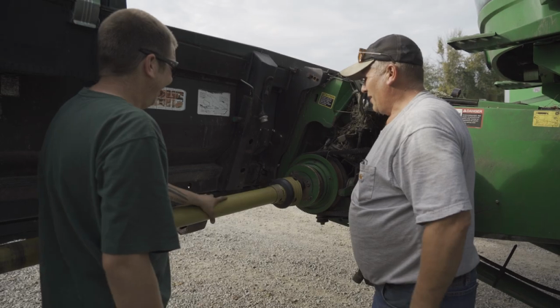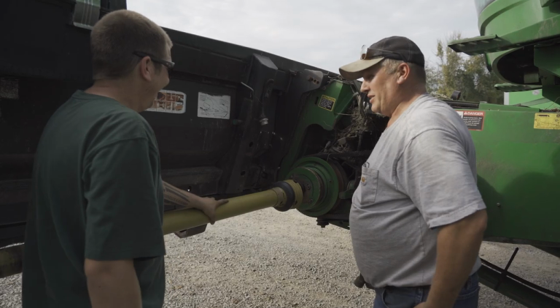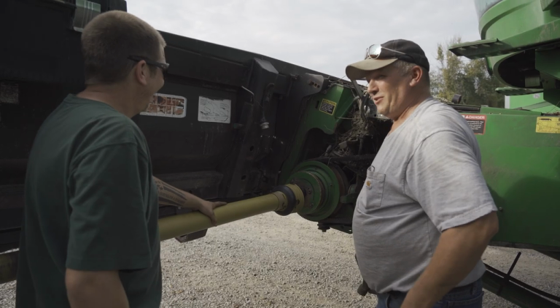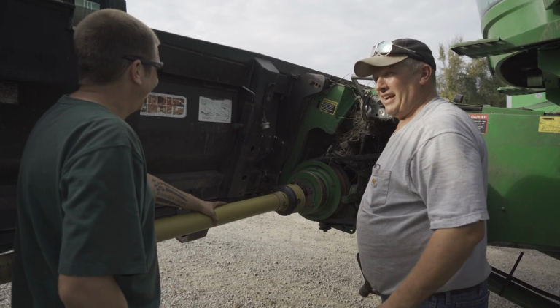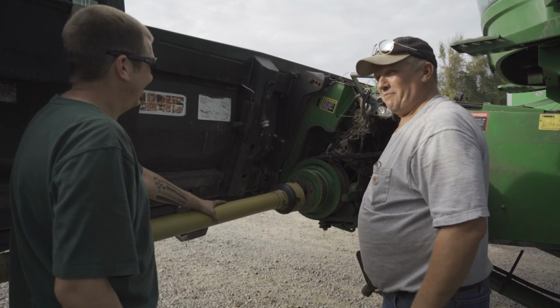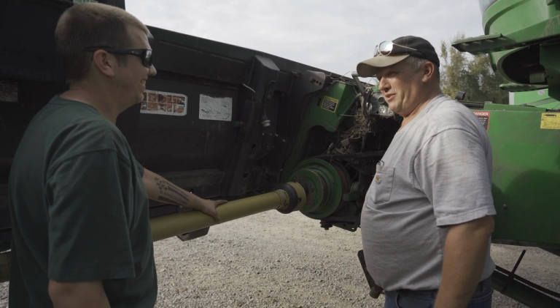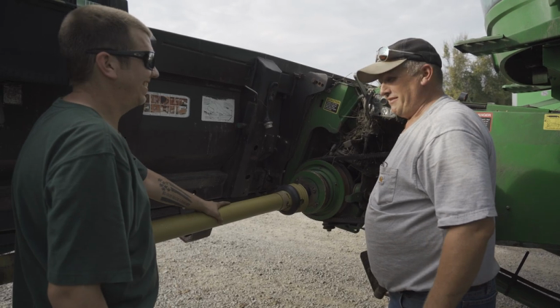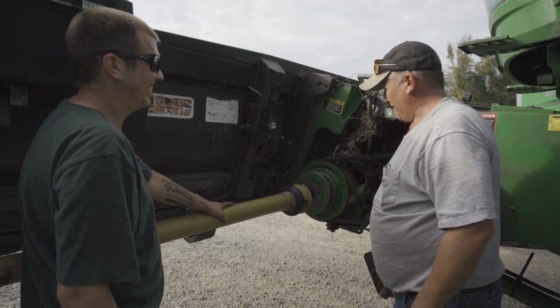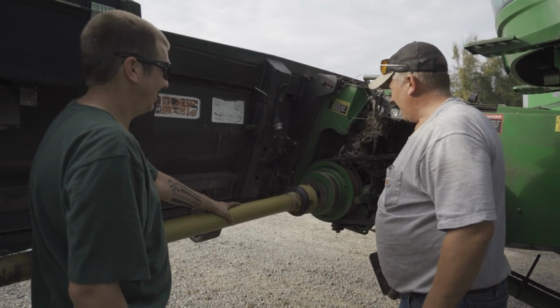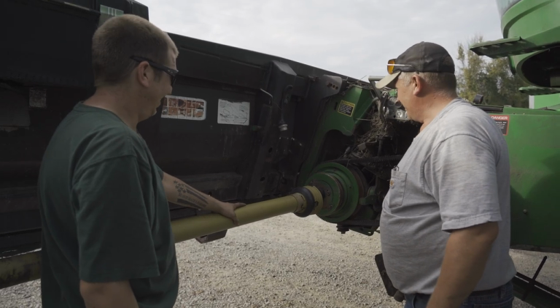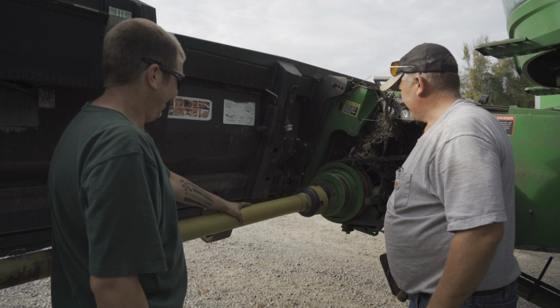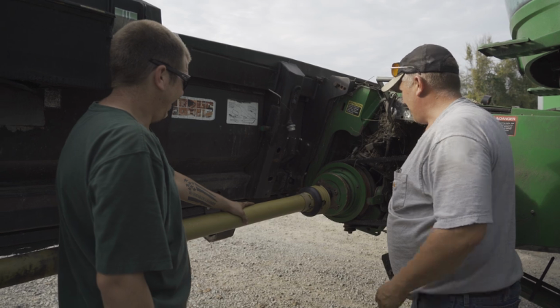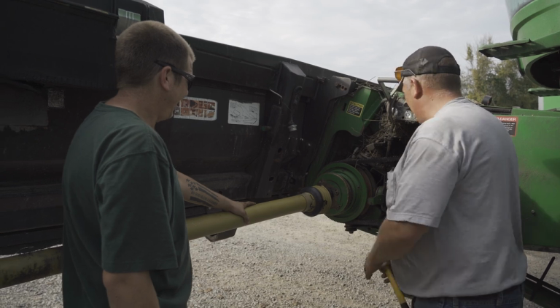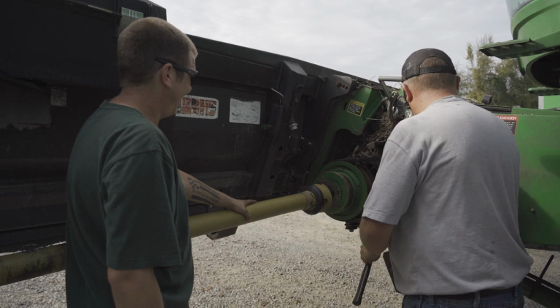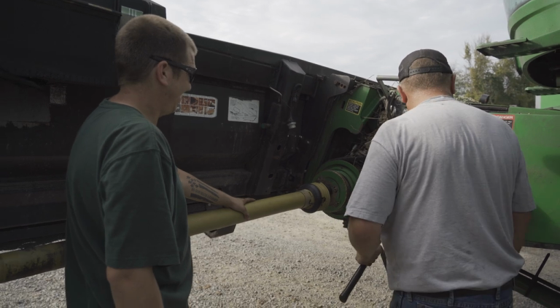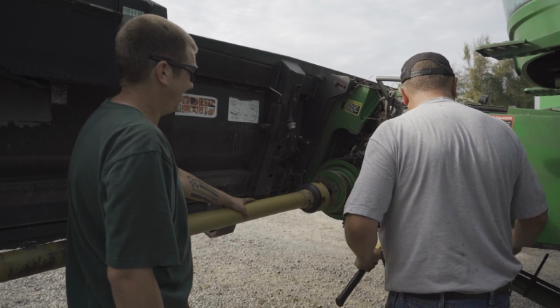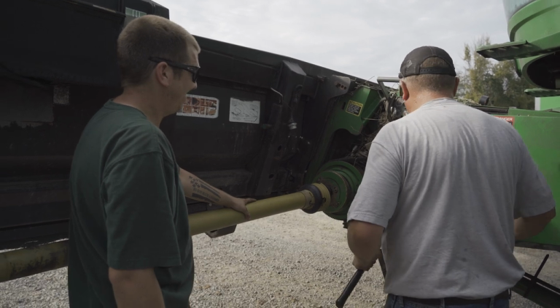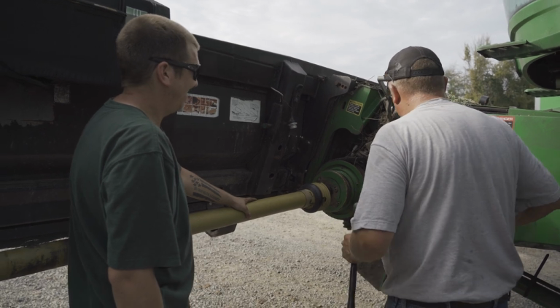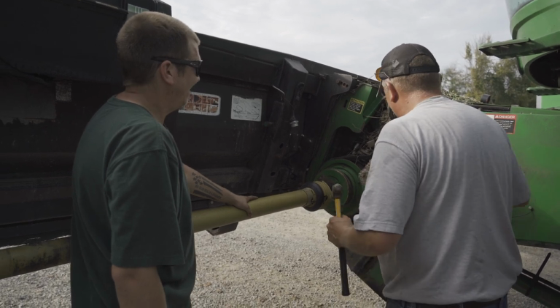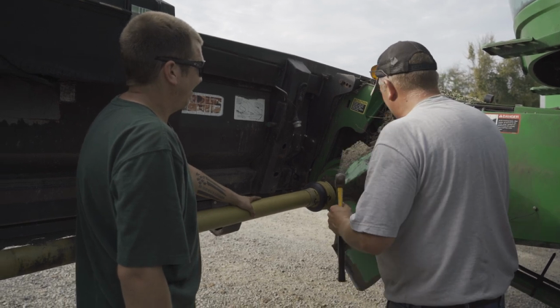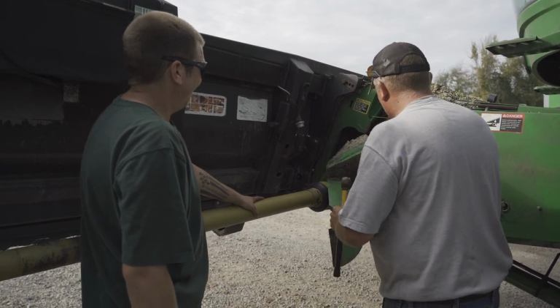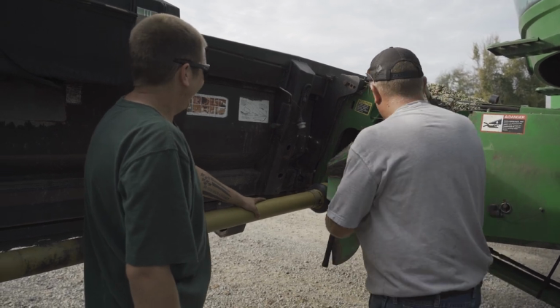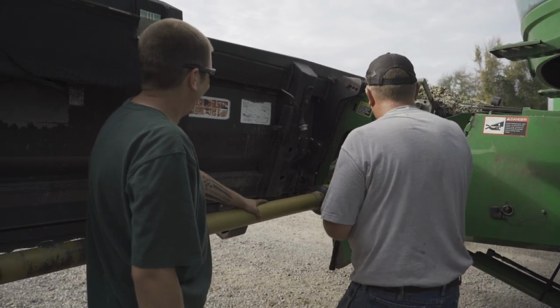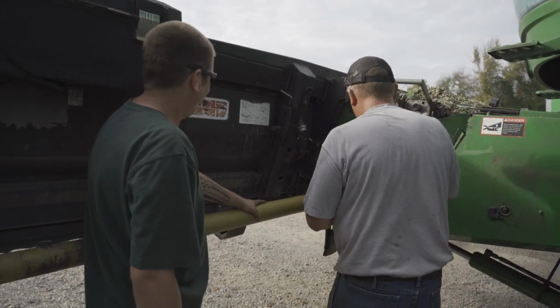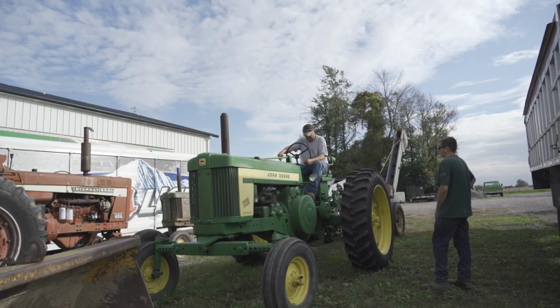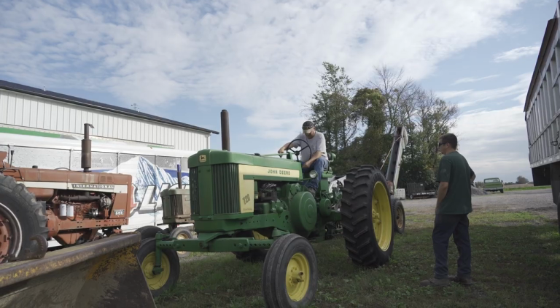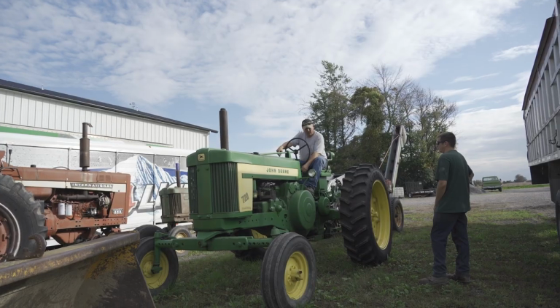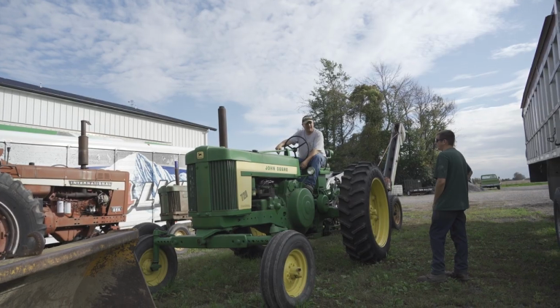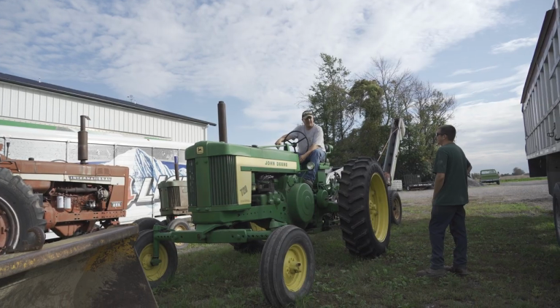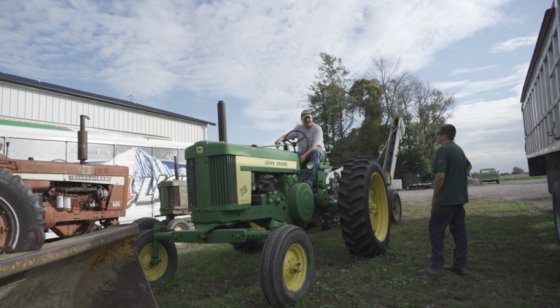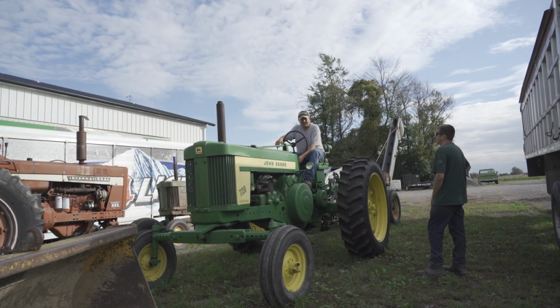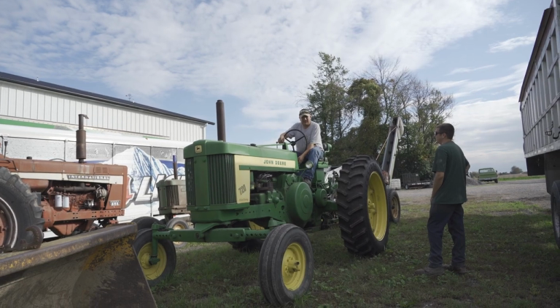It only takes three guys to put a drive shaft on a combine that's new to us. That's okay — I can't have anything nice.